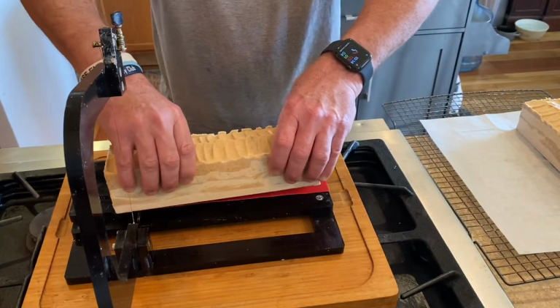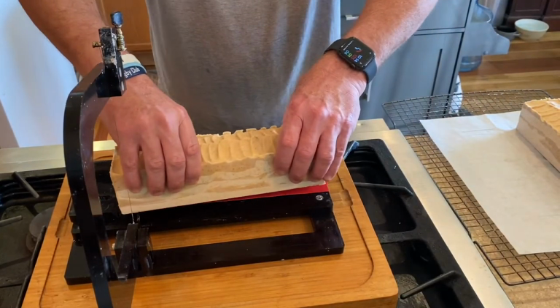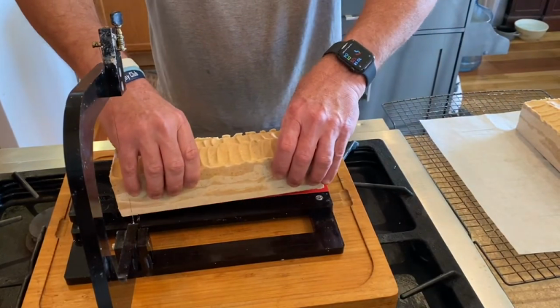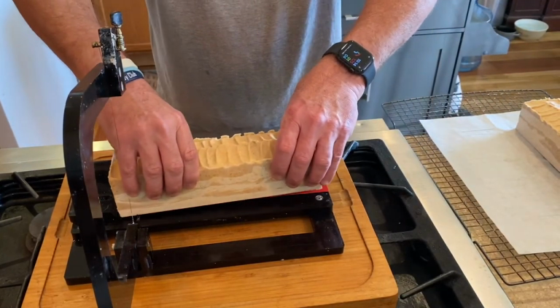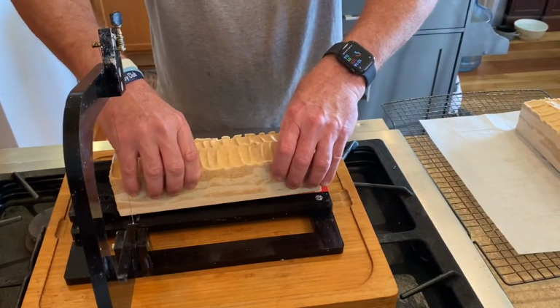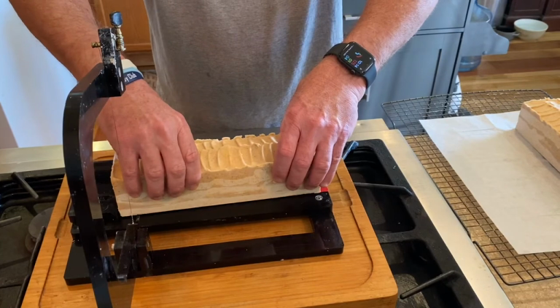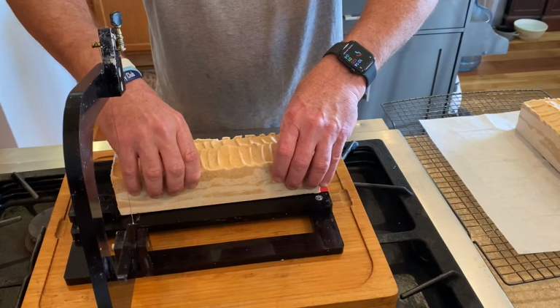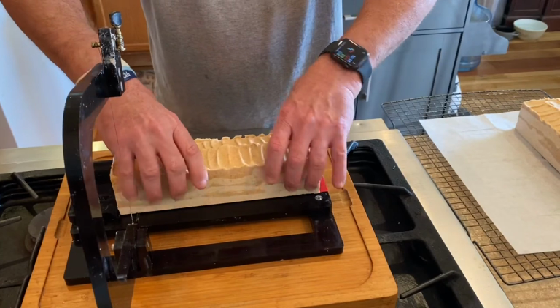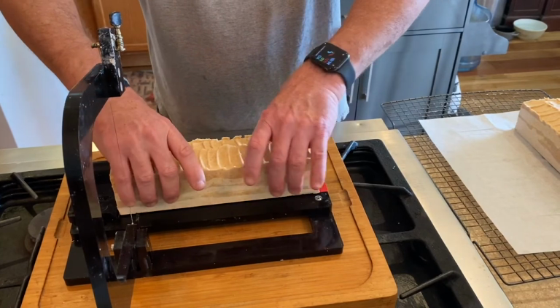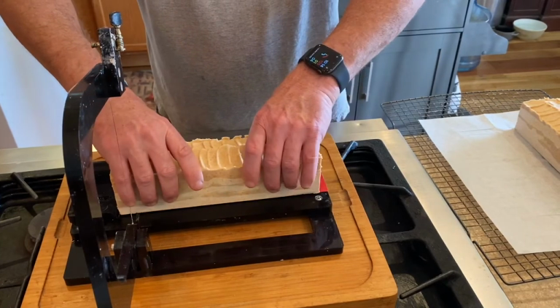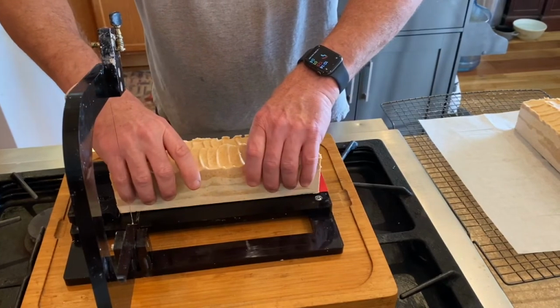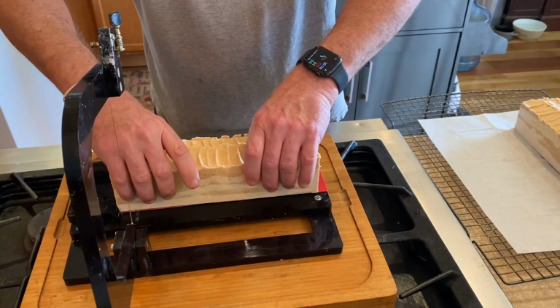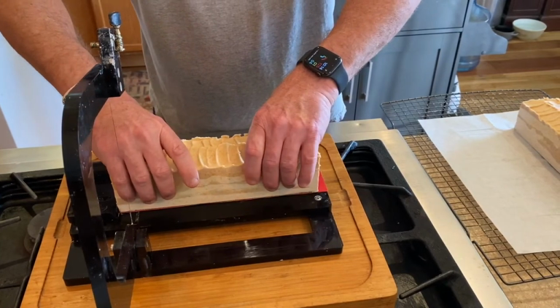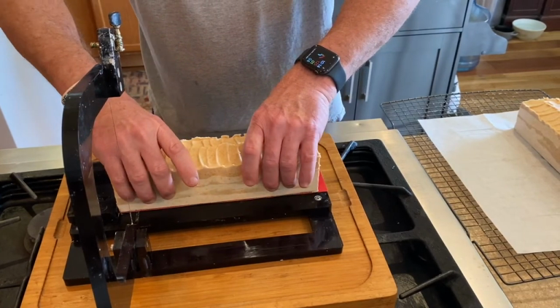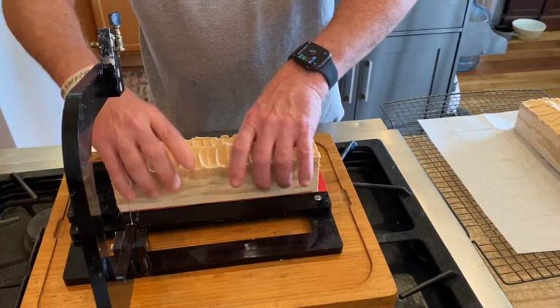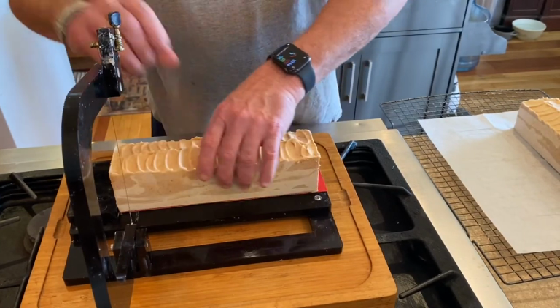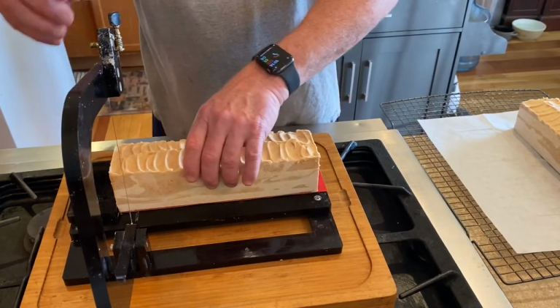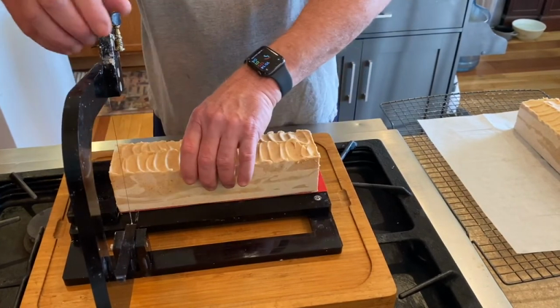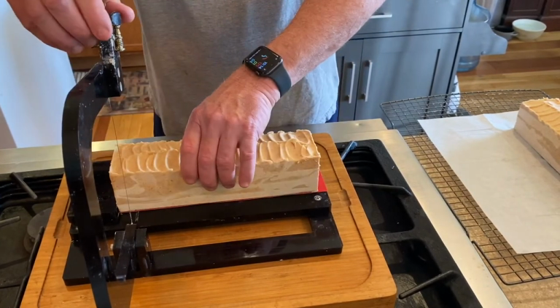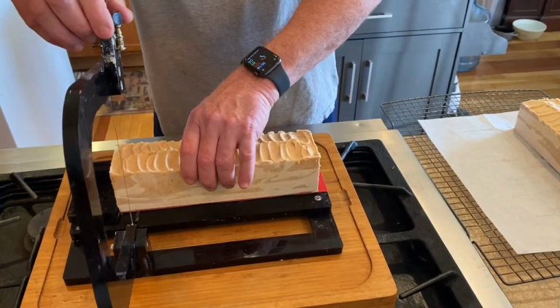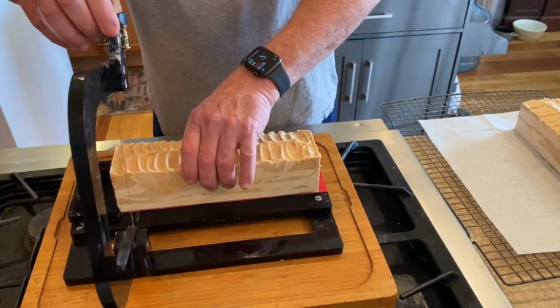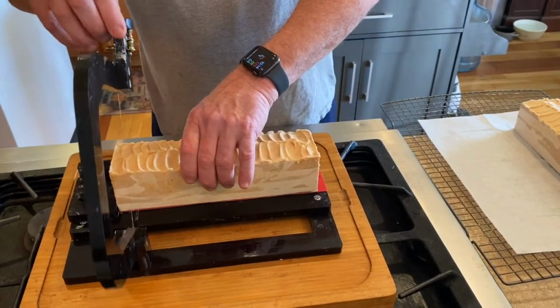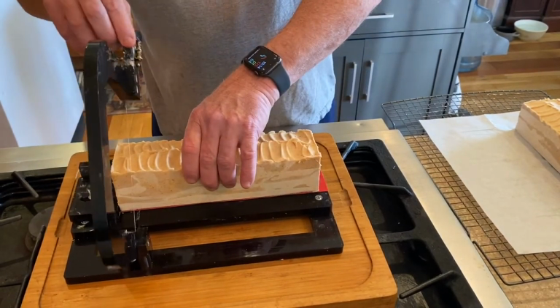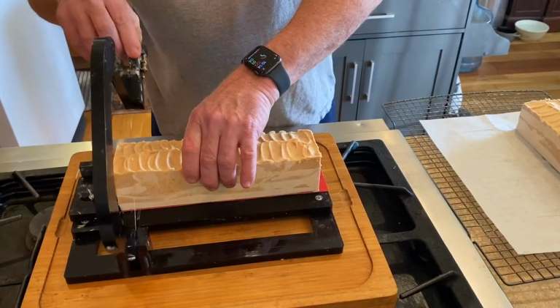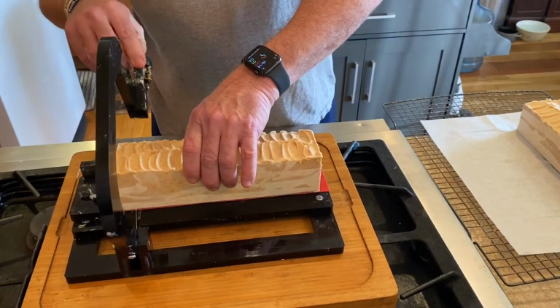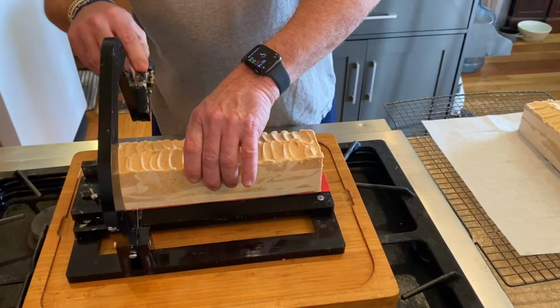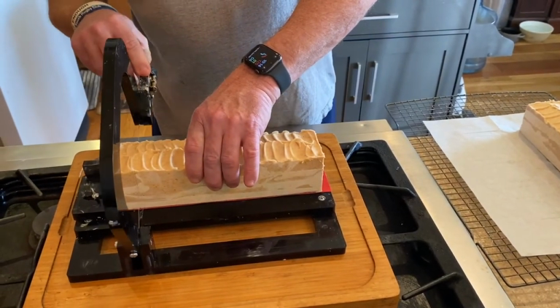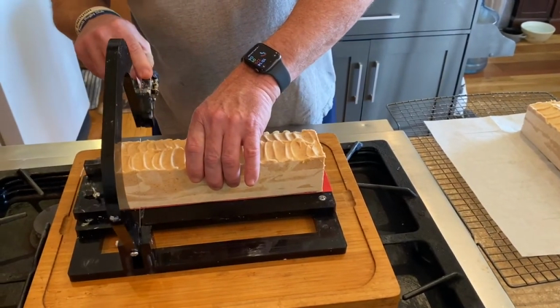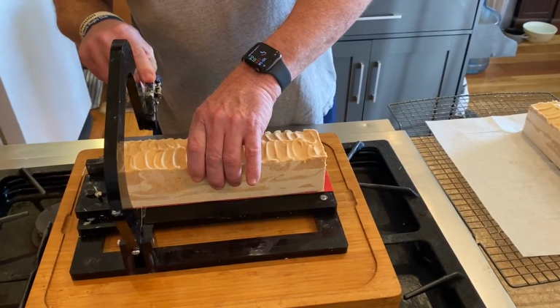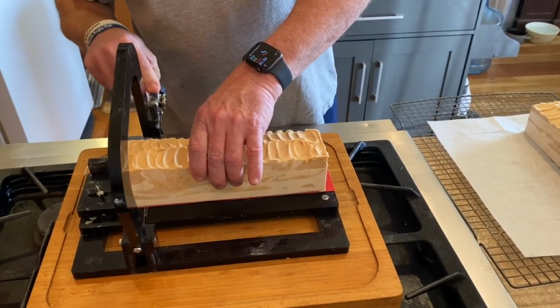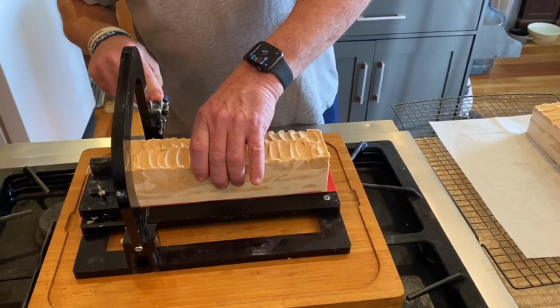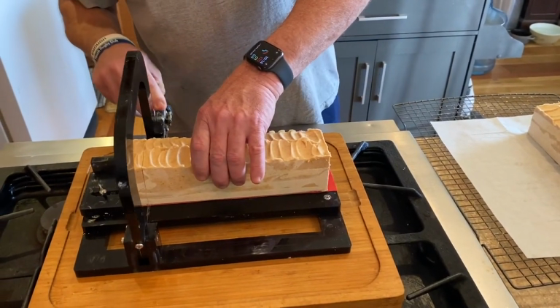And then the next day, after about 24 hours, we will begin cutting the soap into bars.